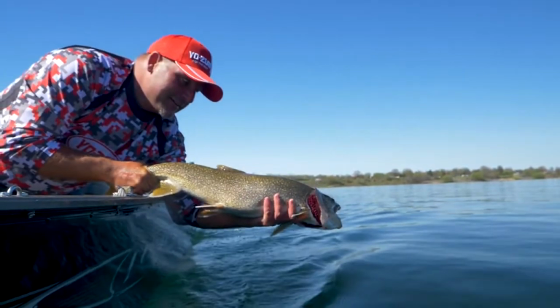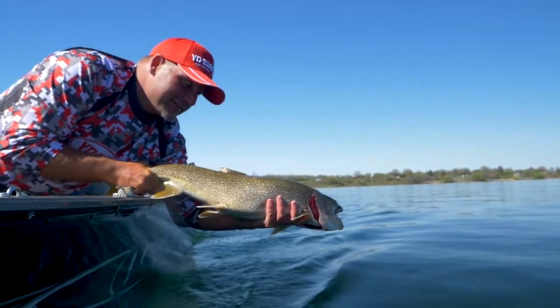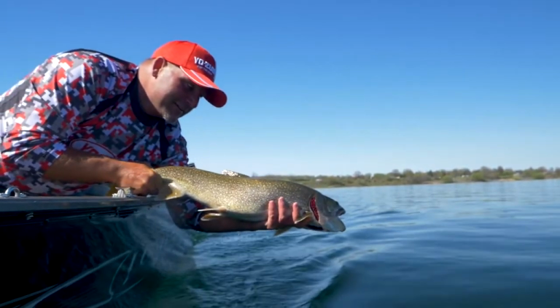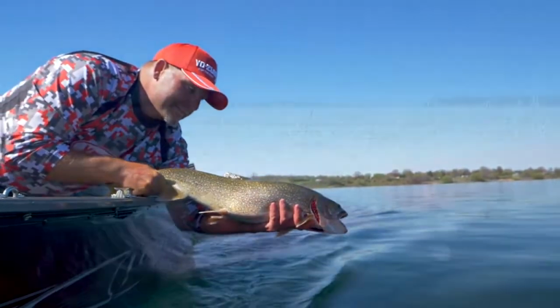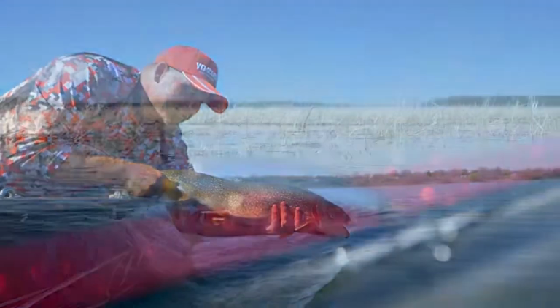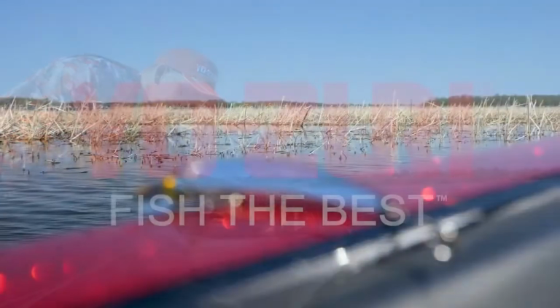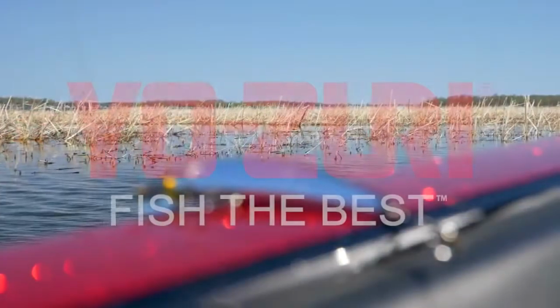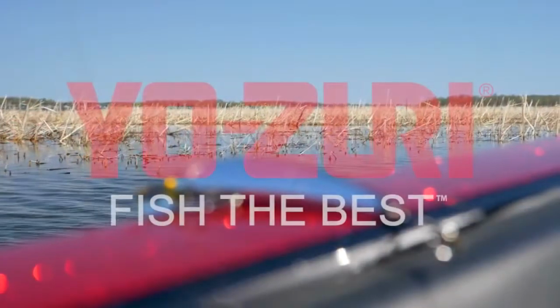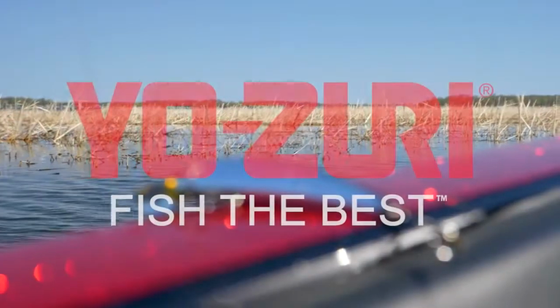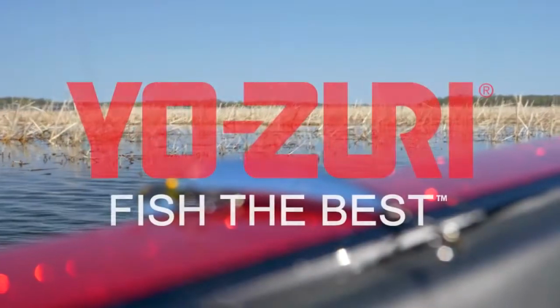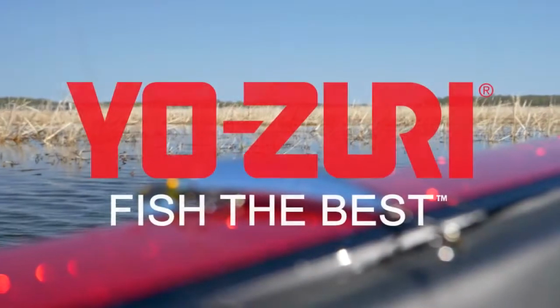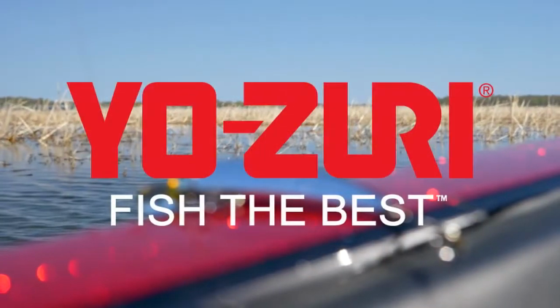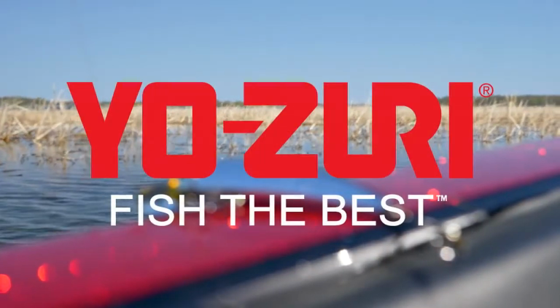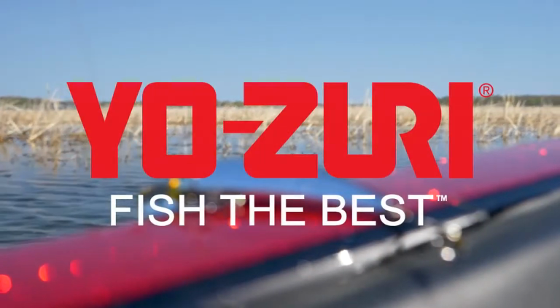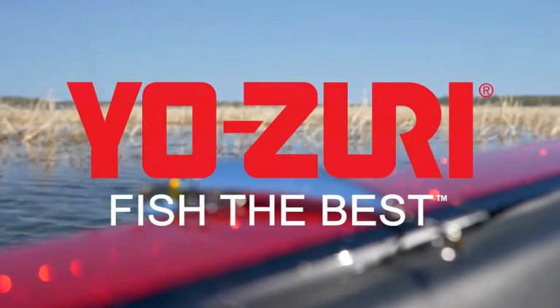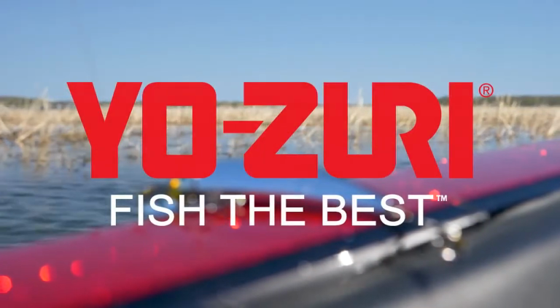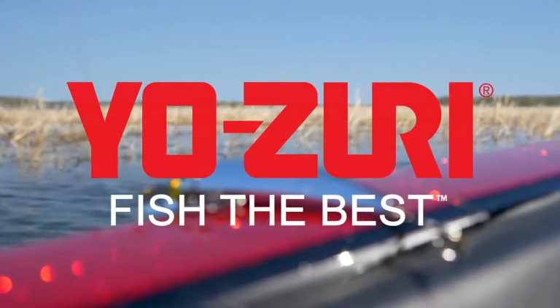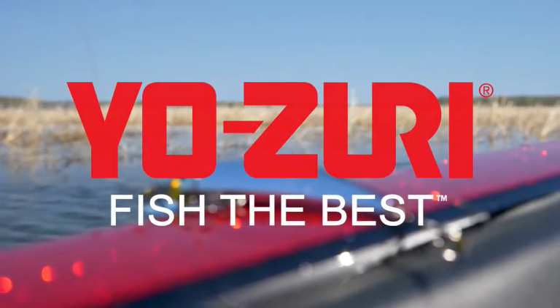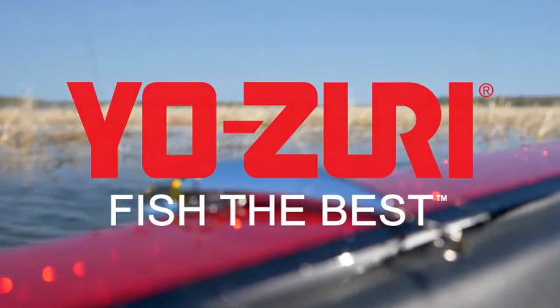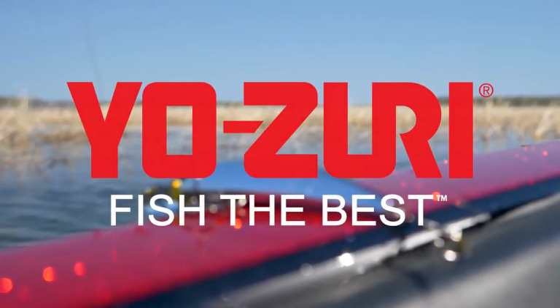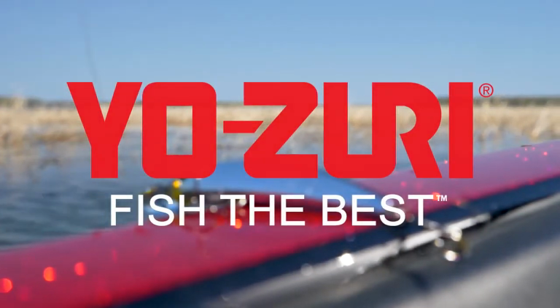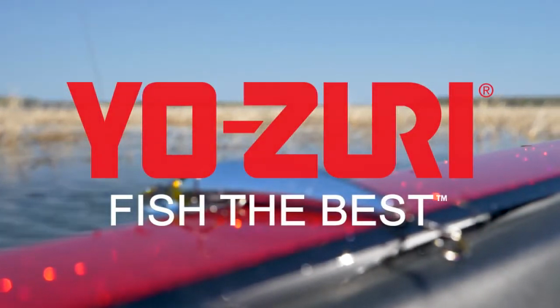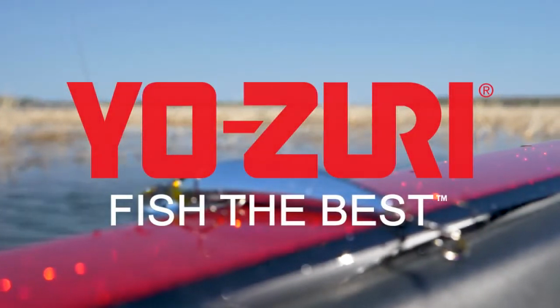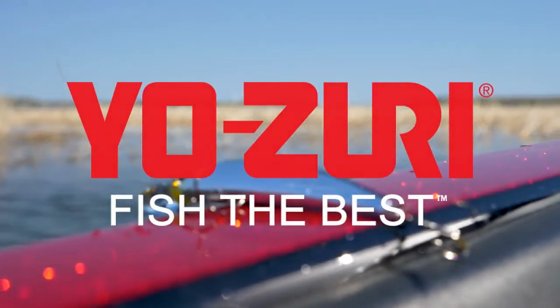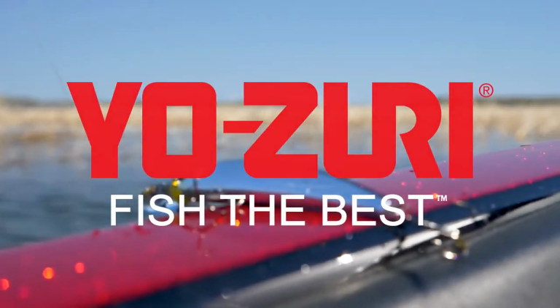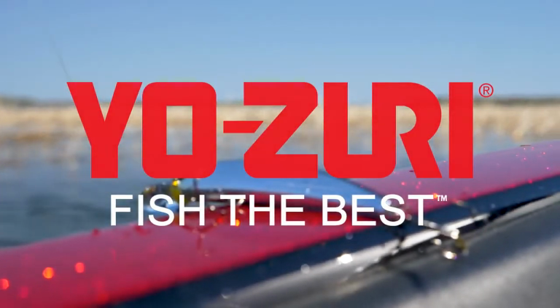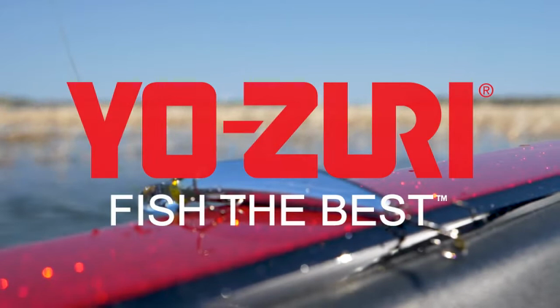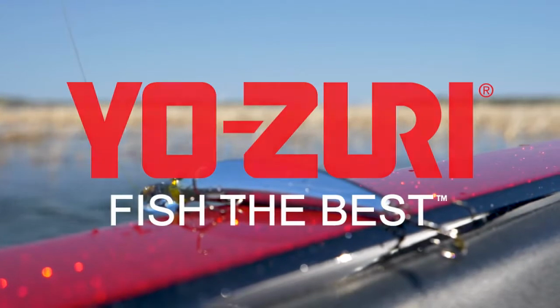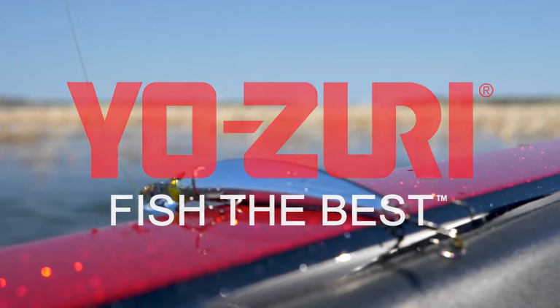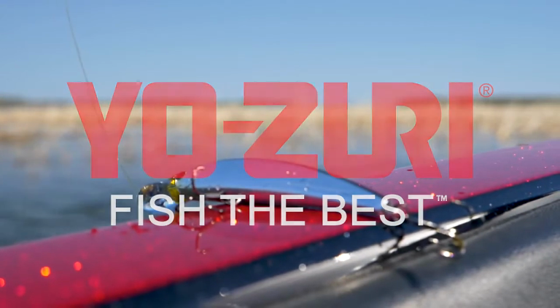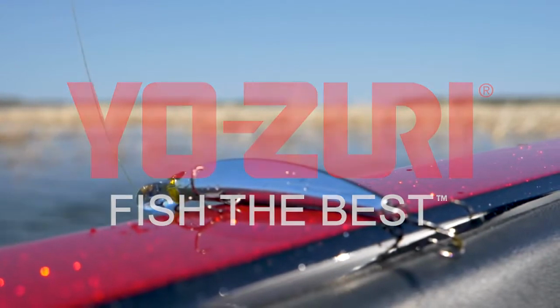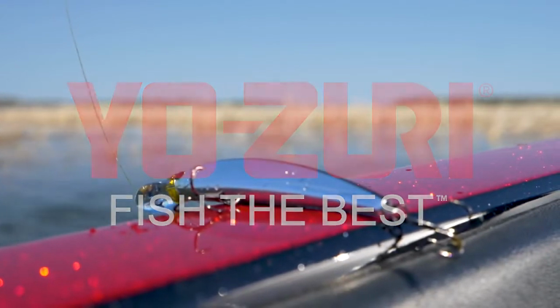Look for these baits at your favorite online or brick and mortar retailer starting now.